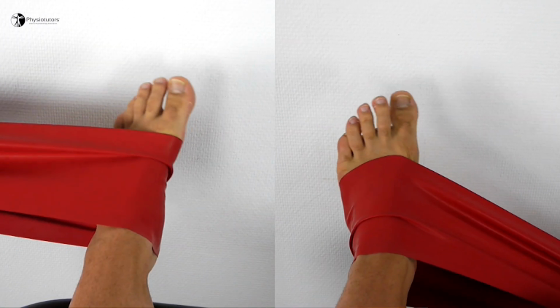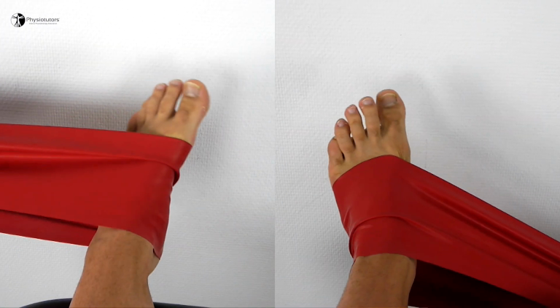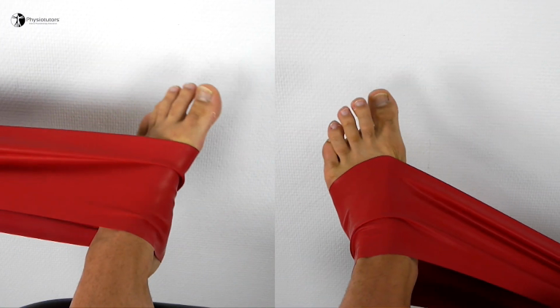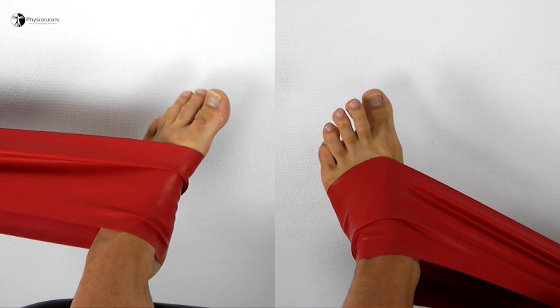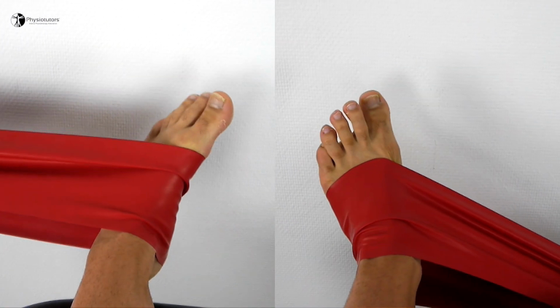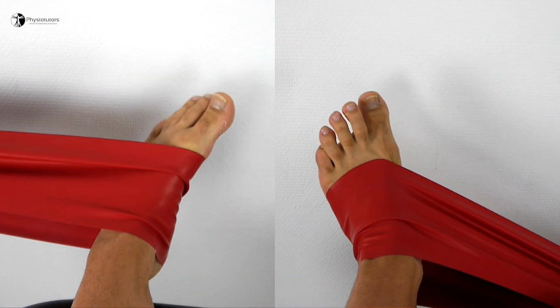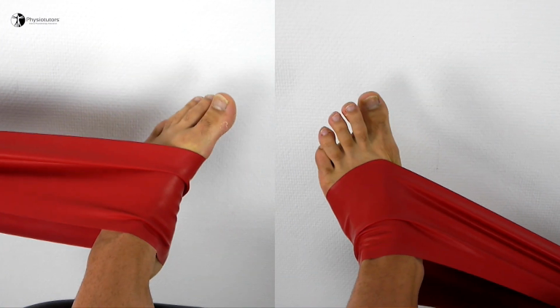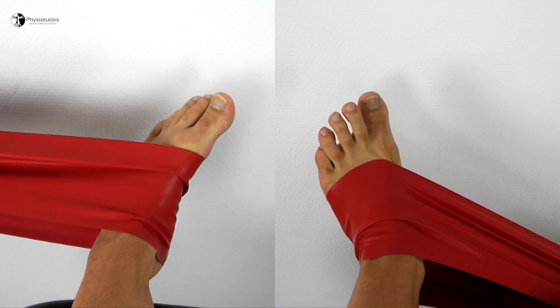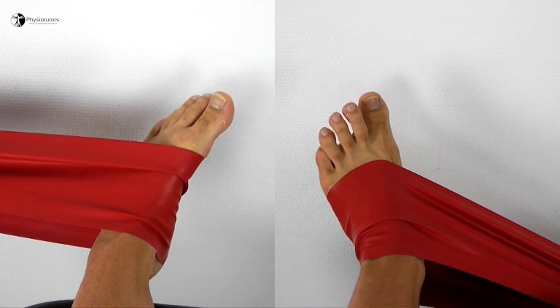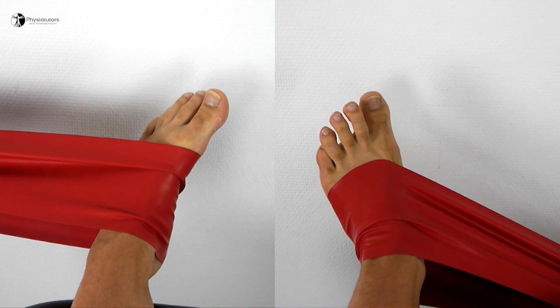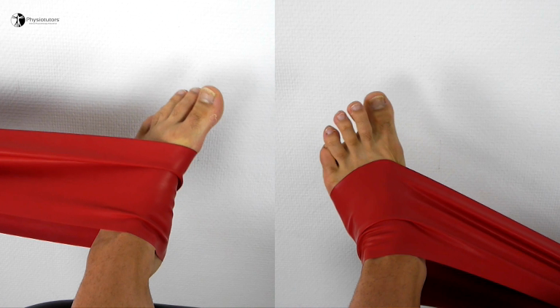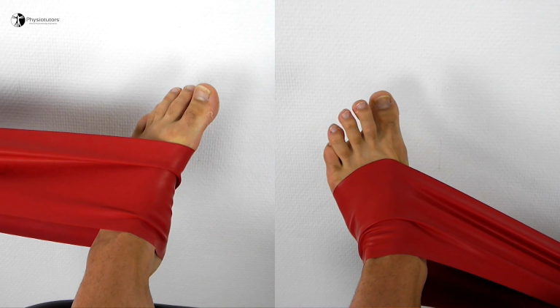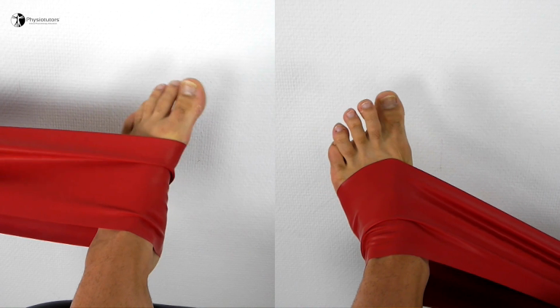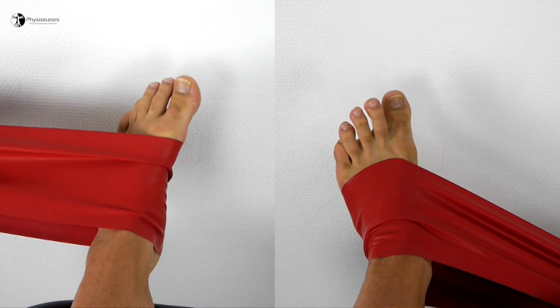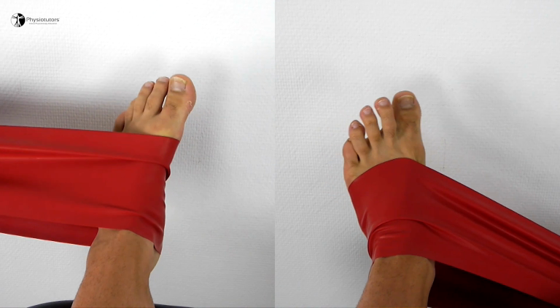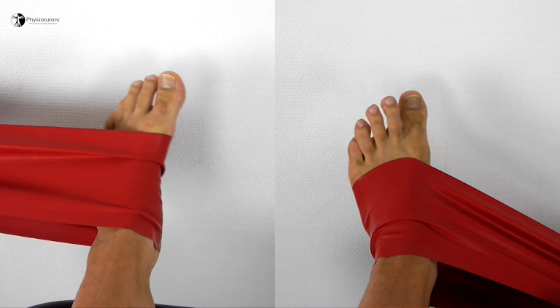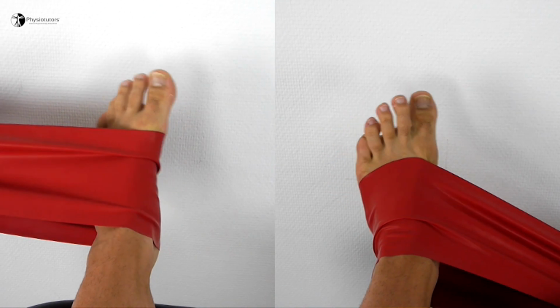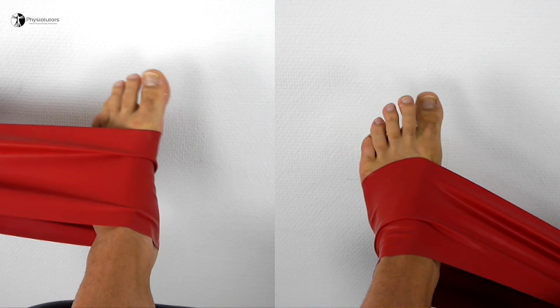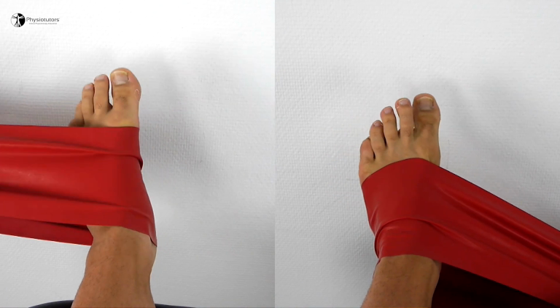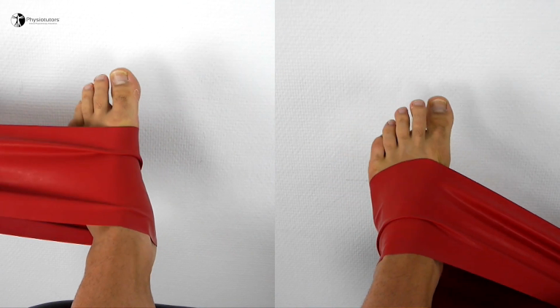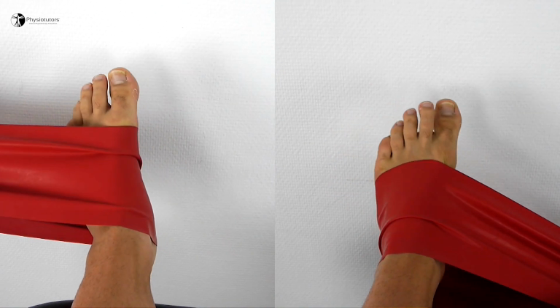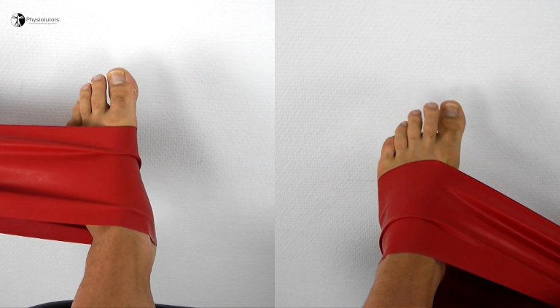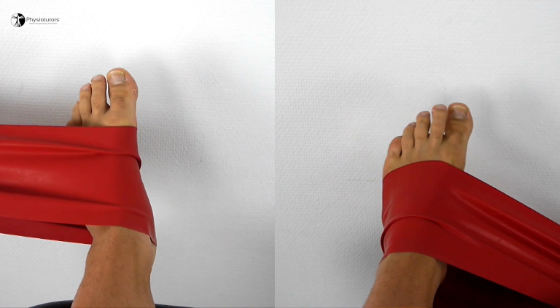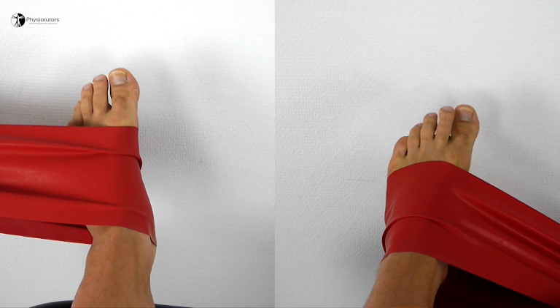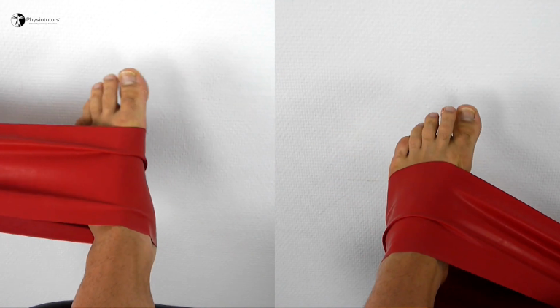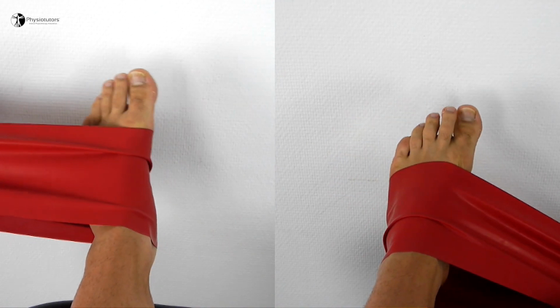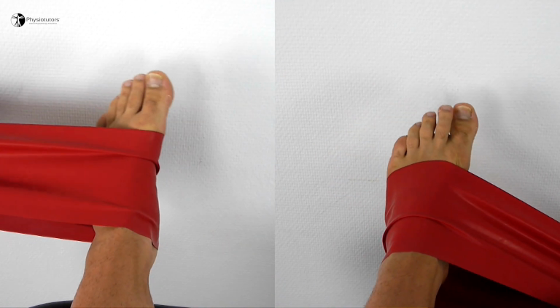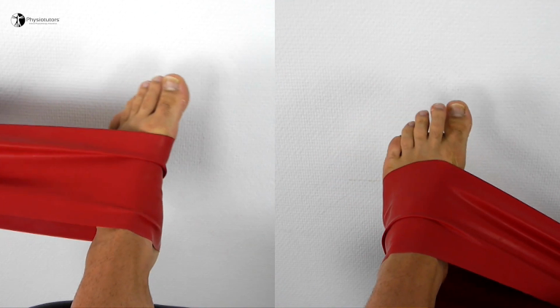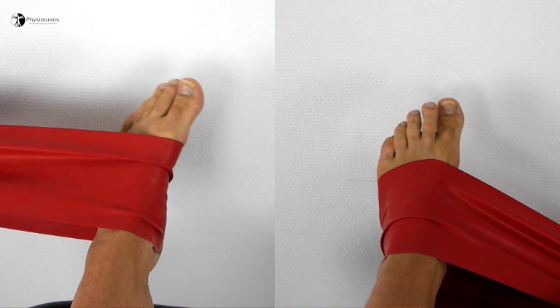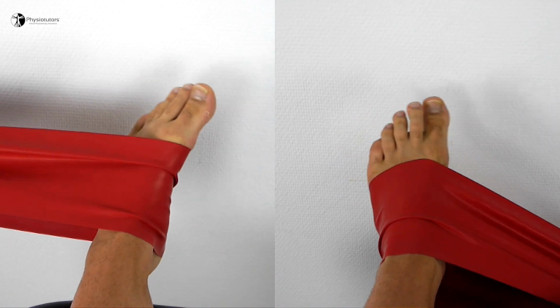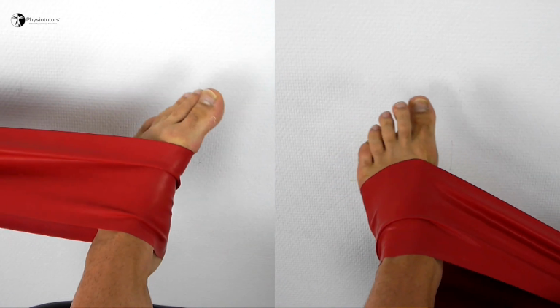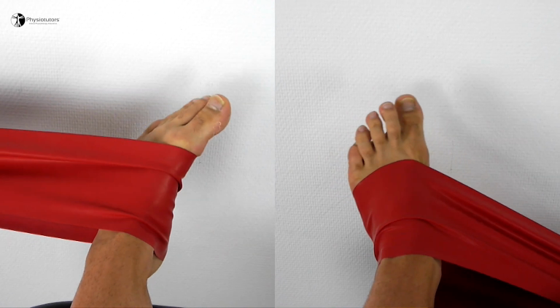You can apply resistance with a TheraBand to the previous two movements.